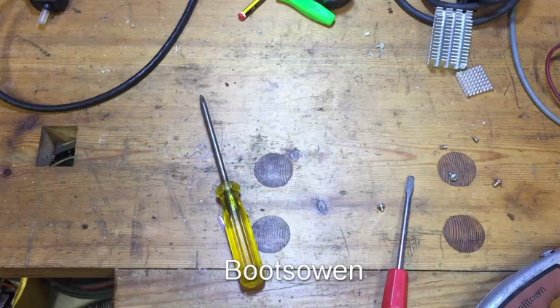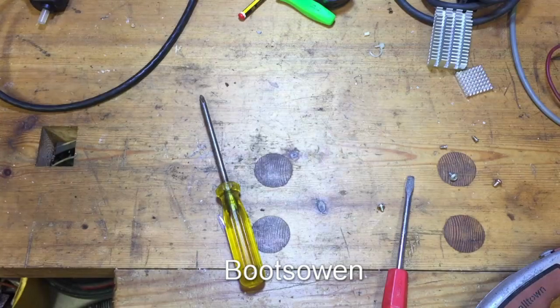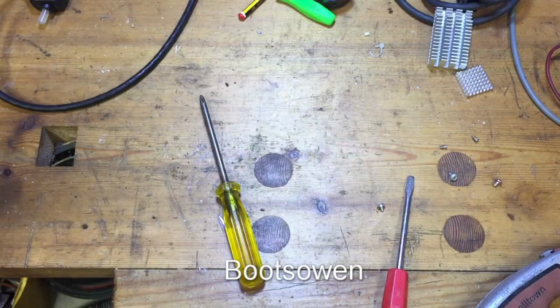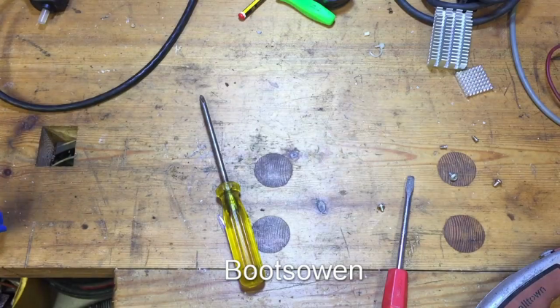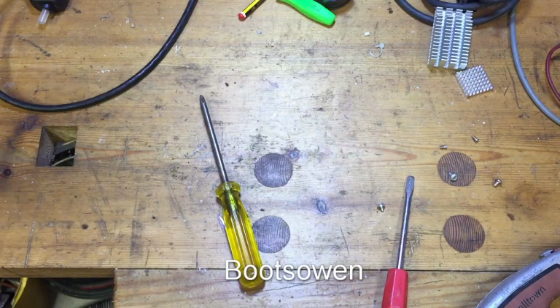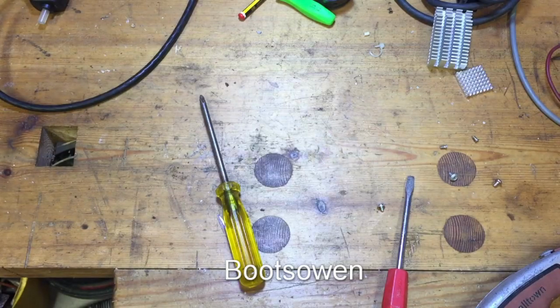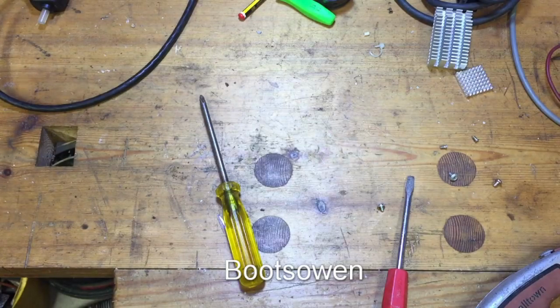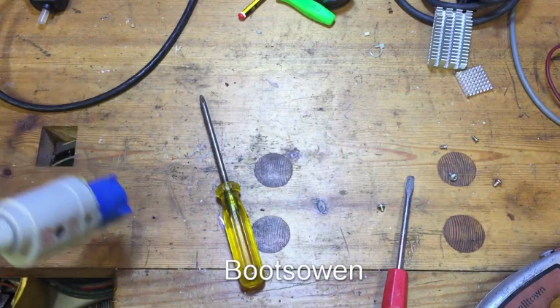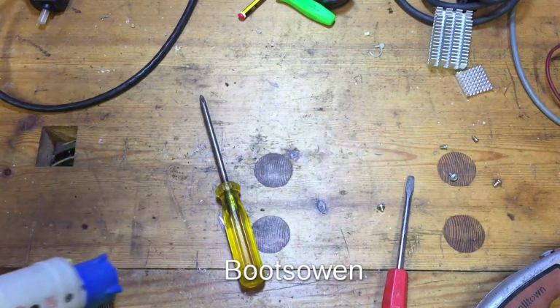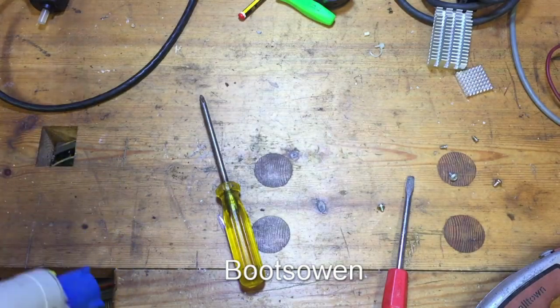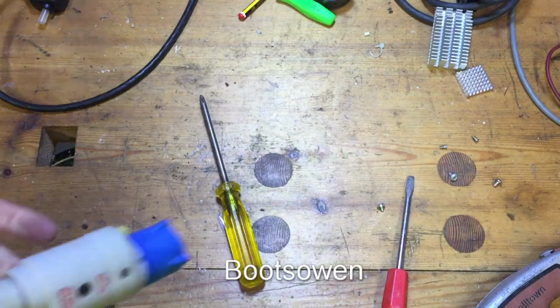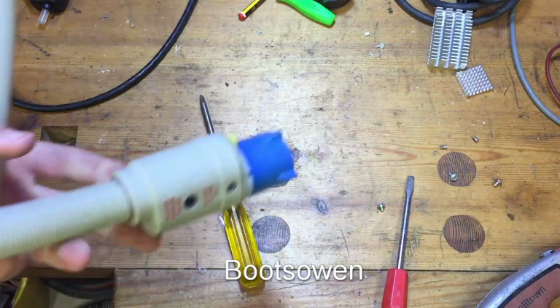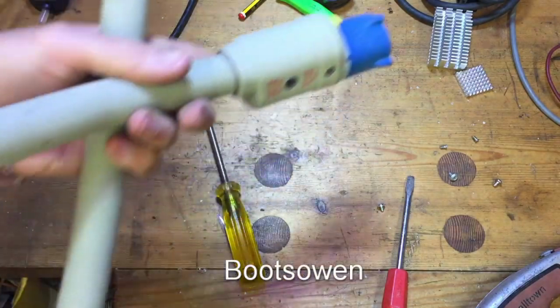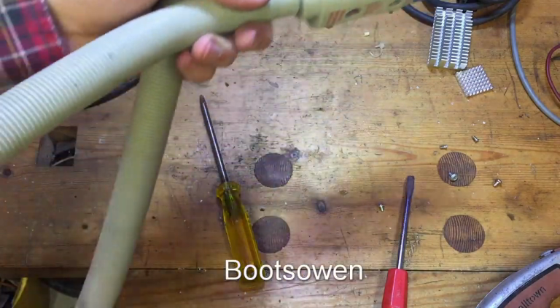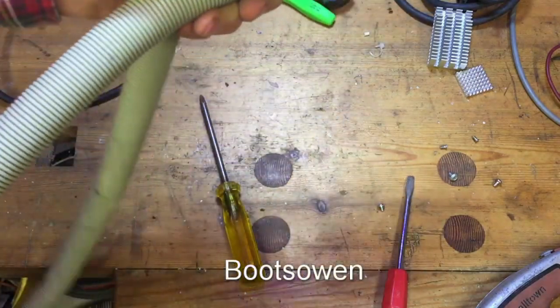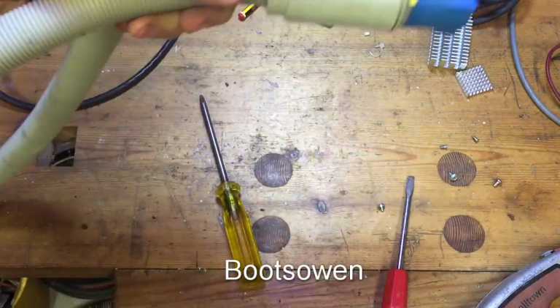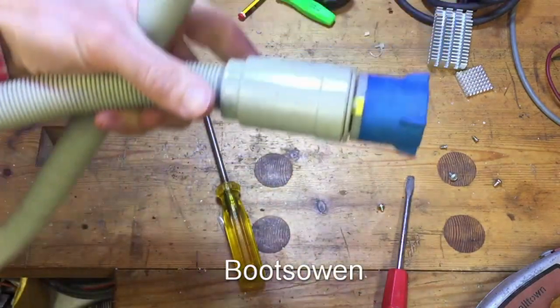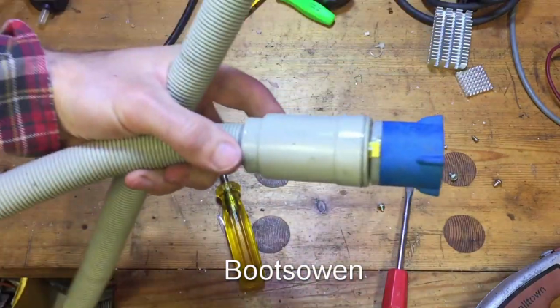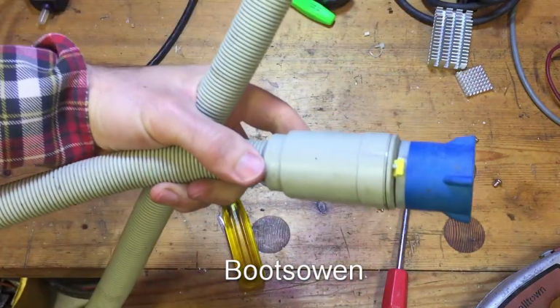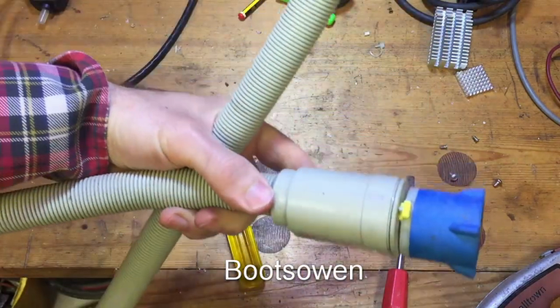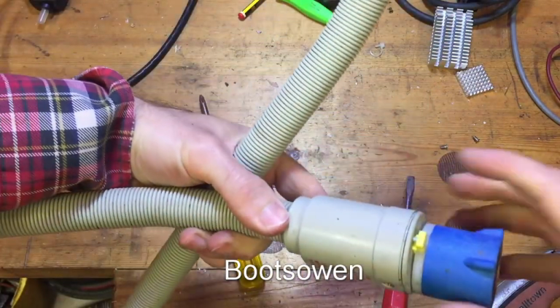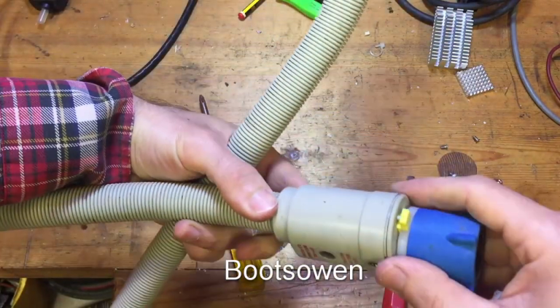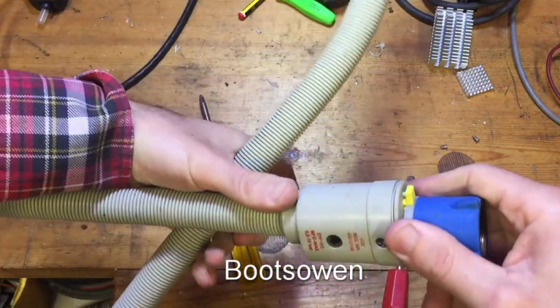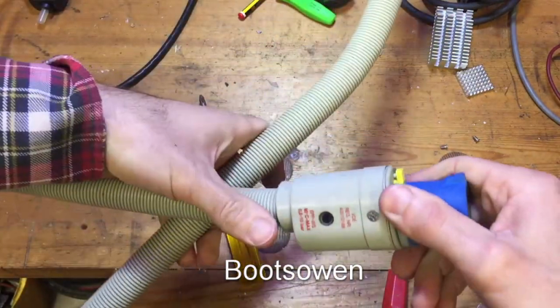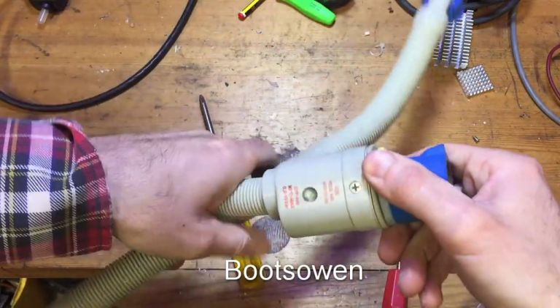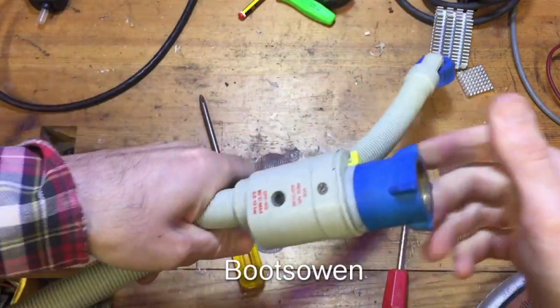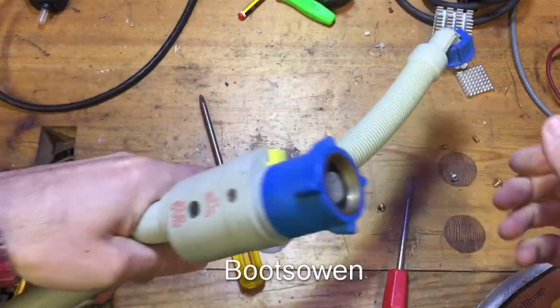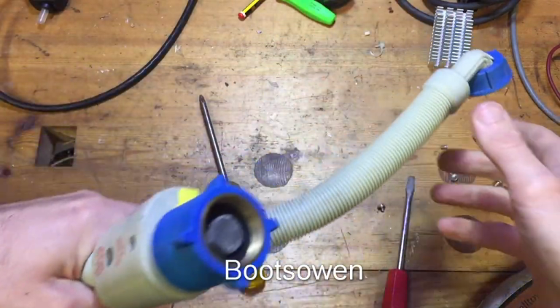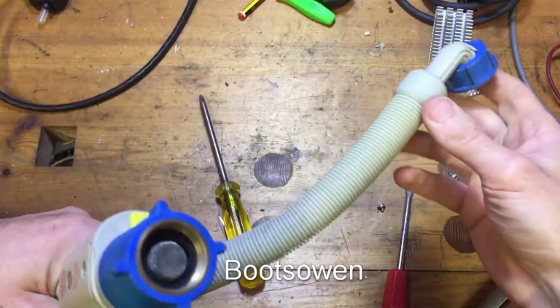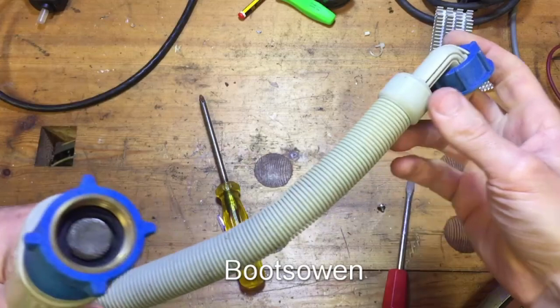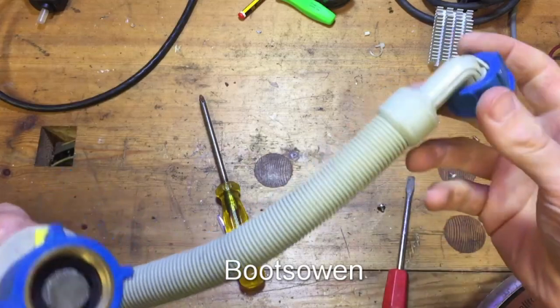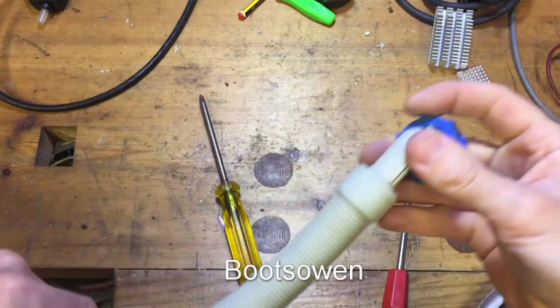Hey there it's BootsOwen here. This is an interesting thing — I've never seen one before.